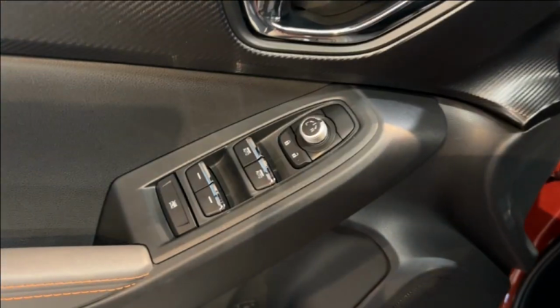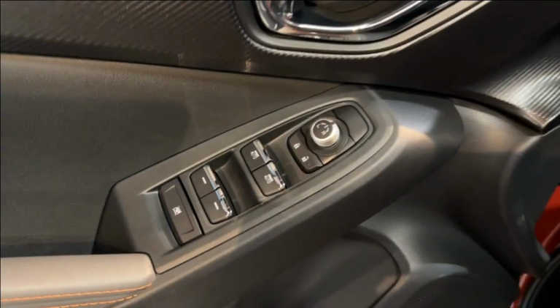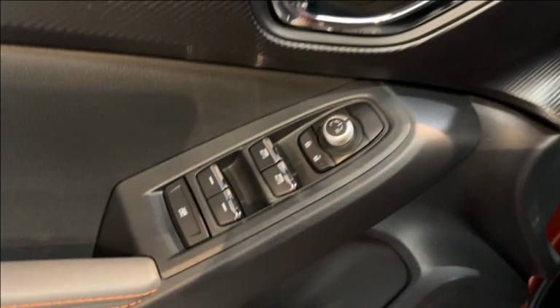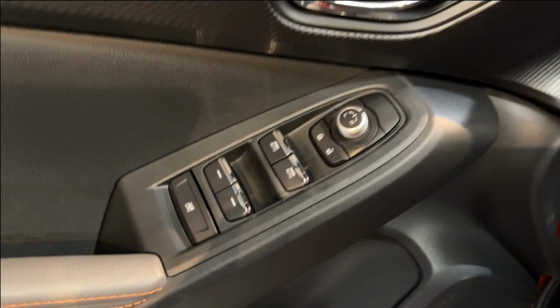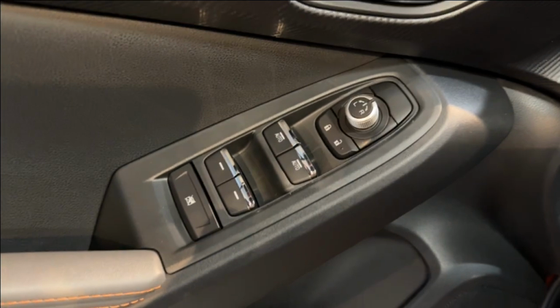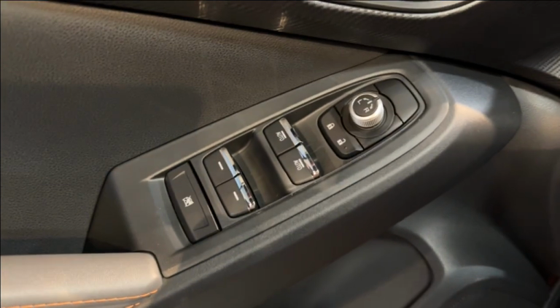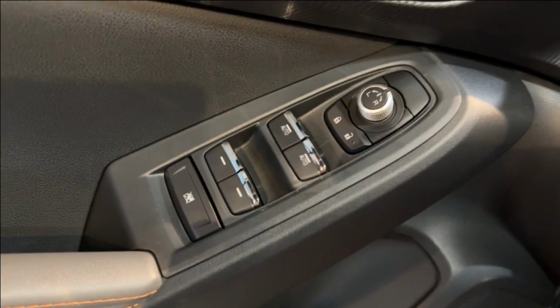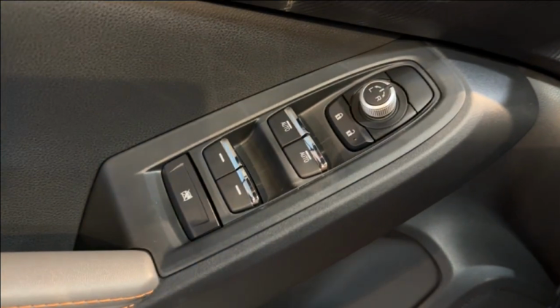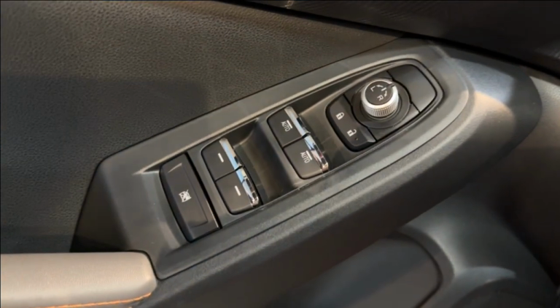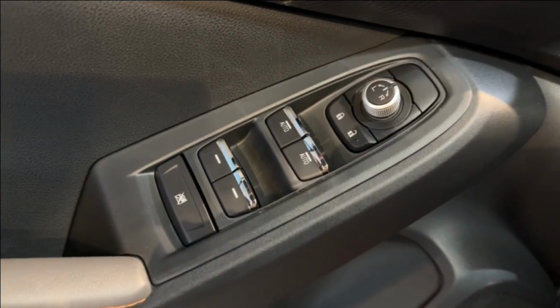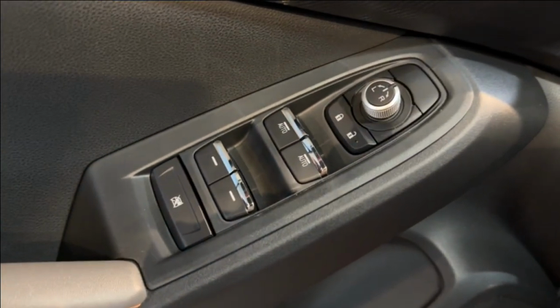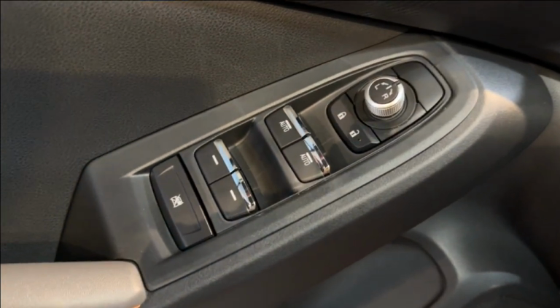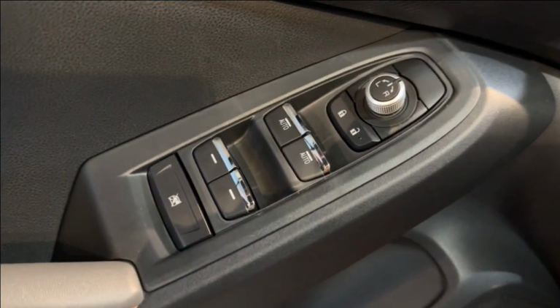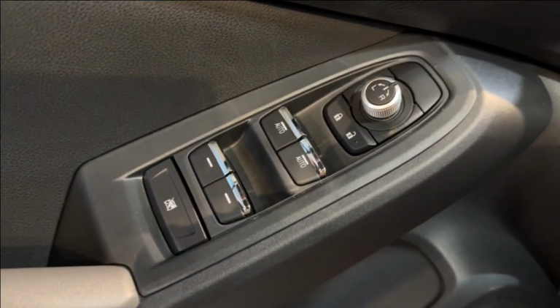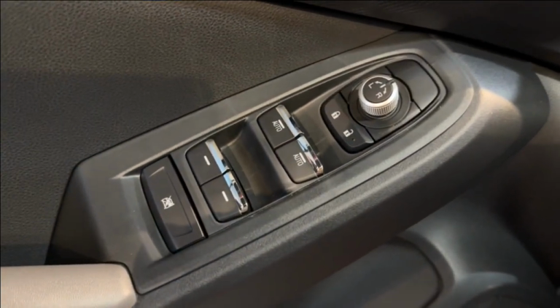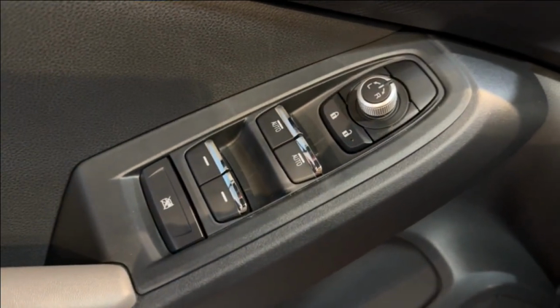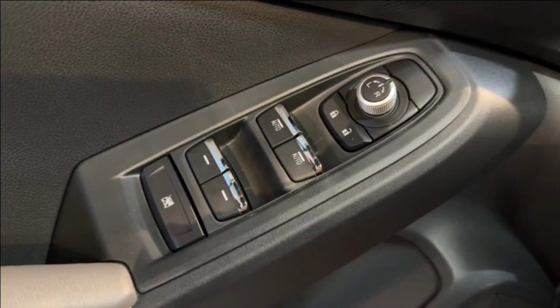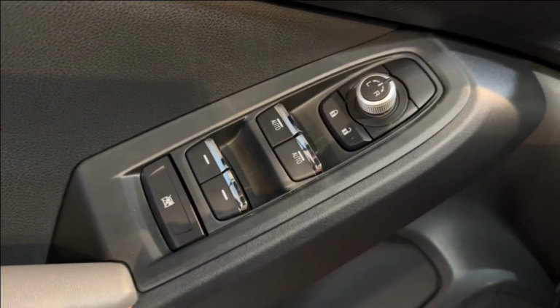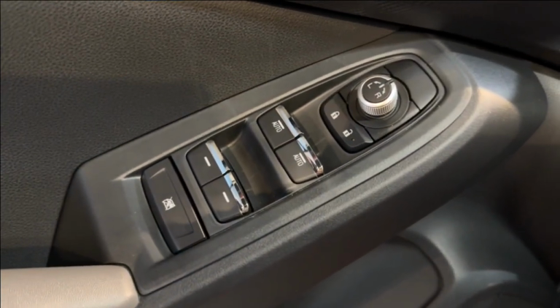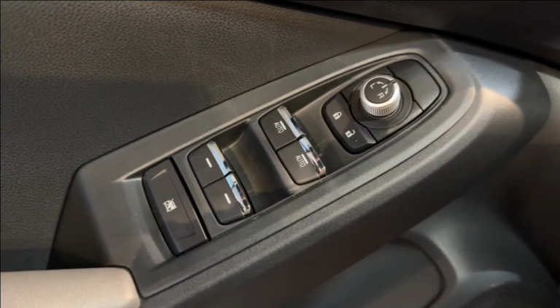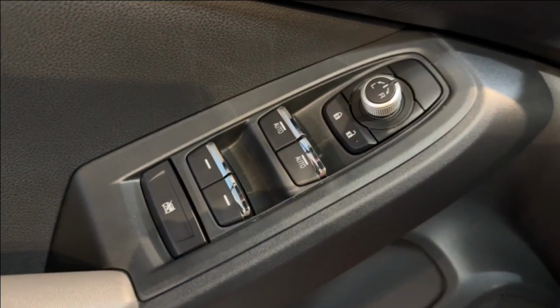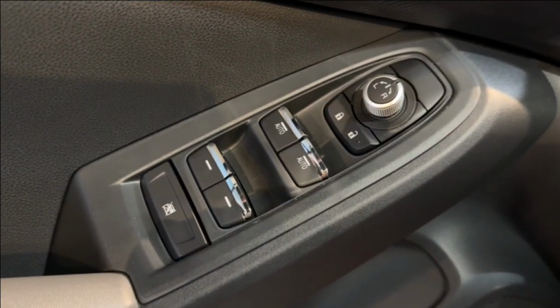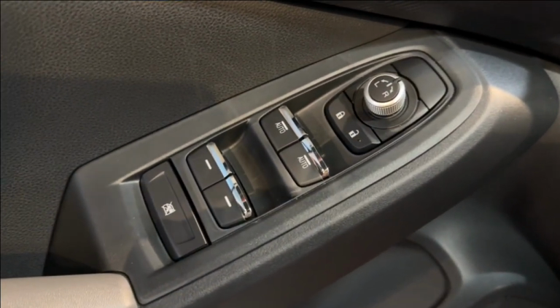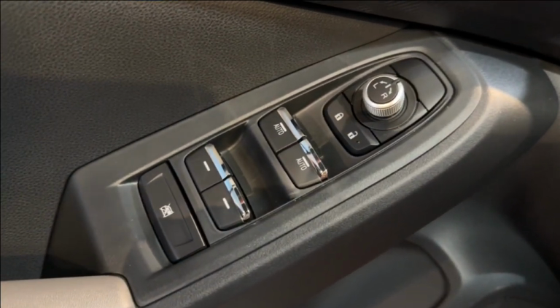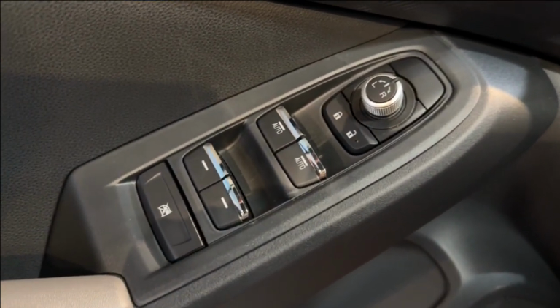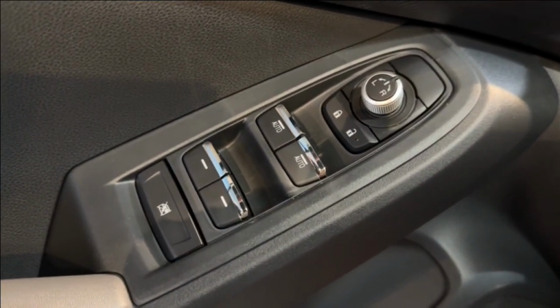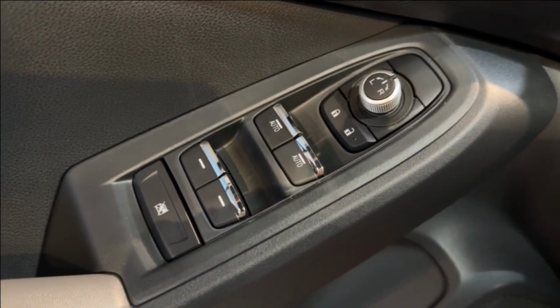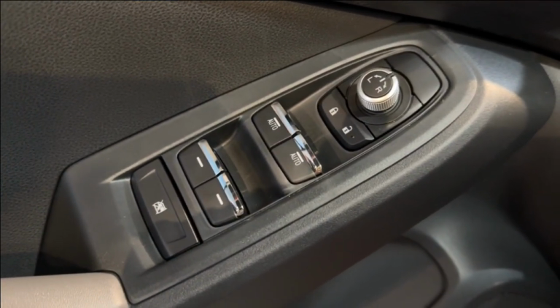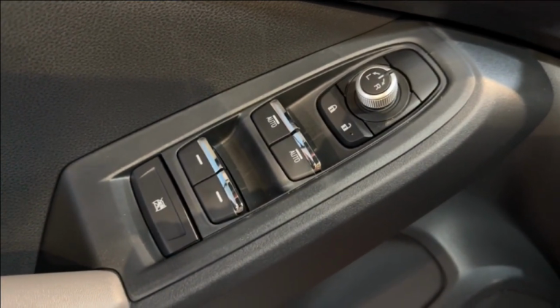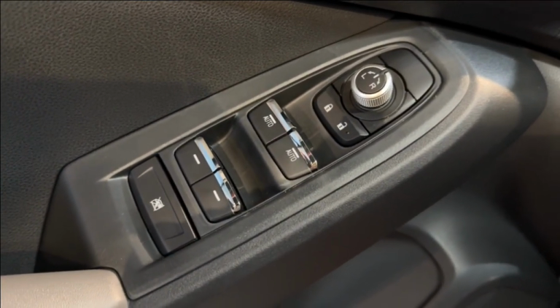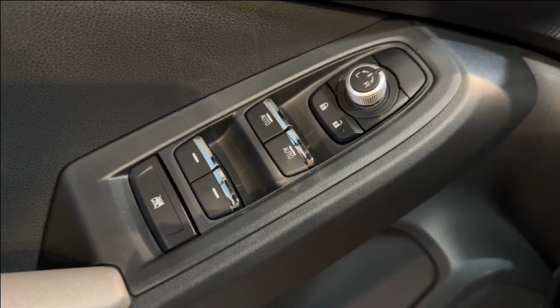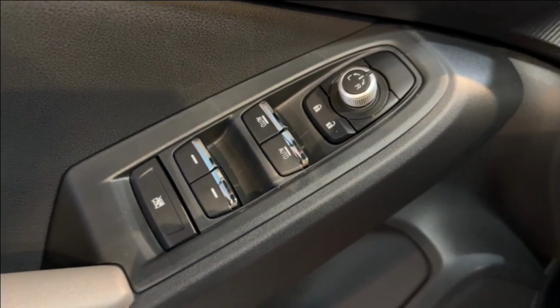Taking a look at the driver's side door panel are the mirror, lock, and window controls.